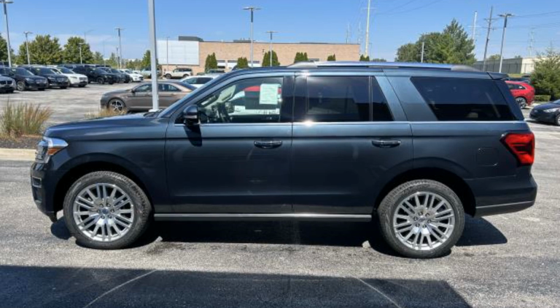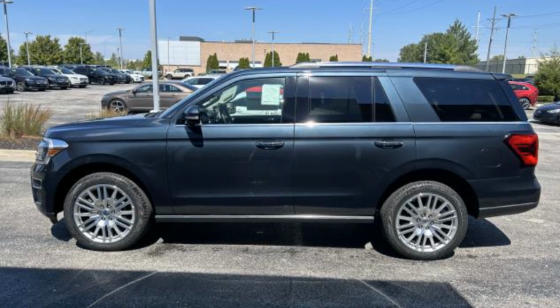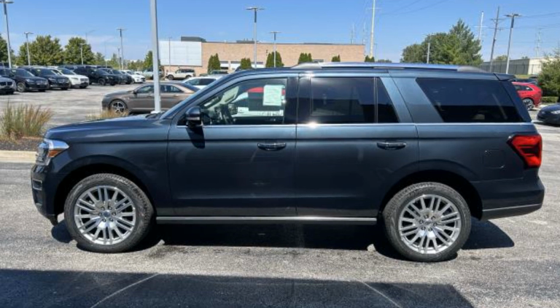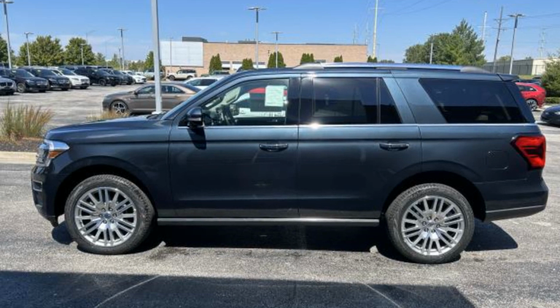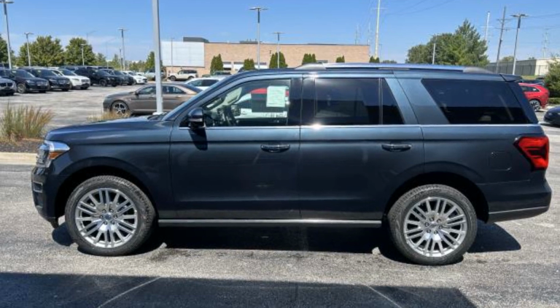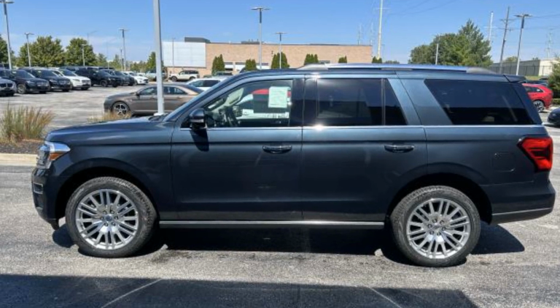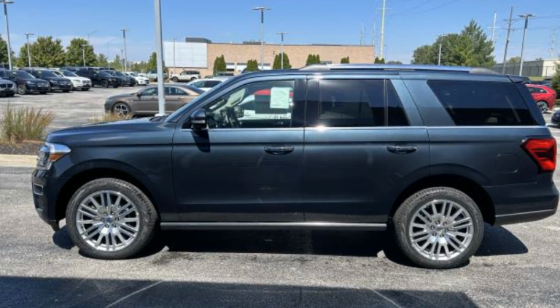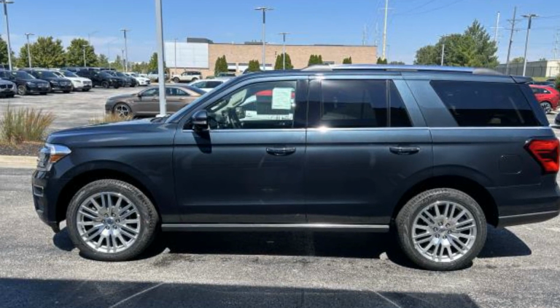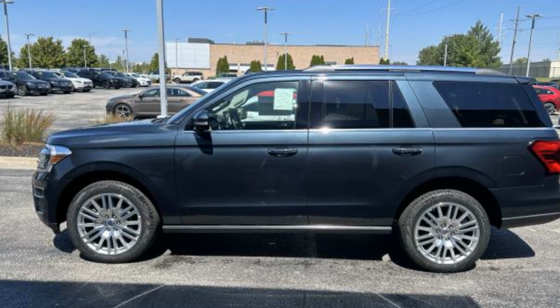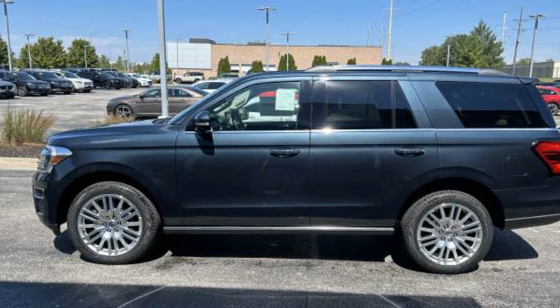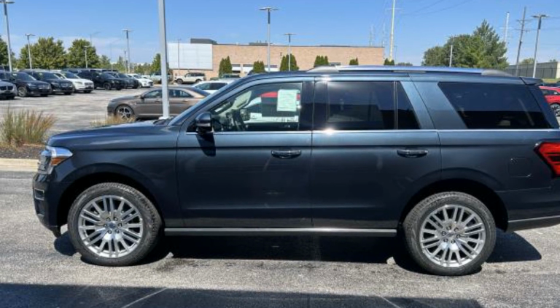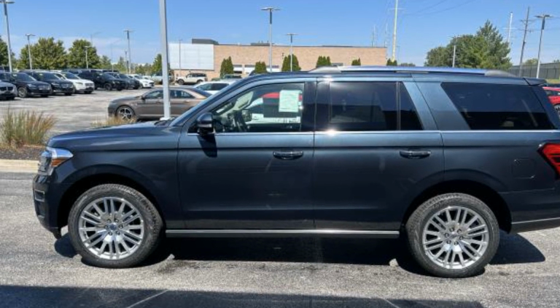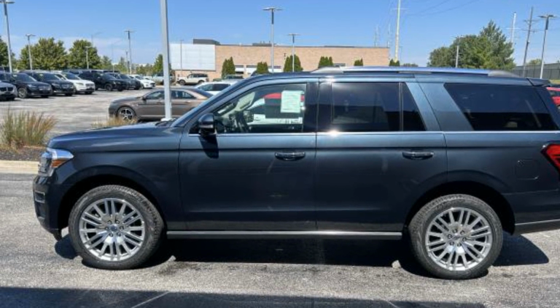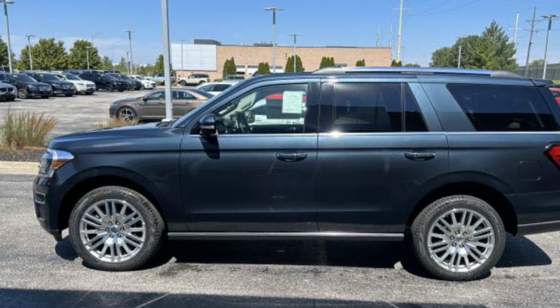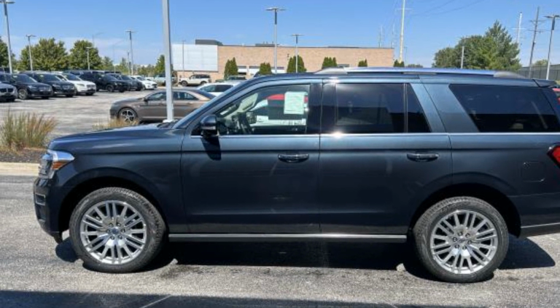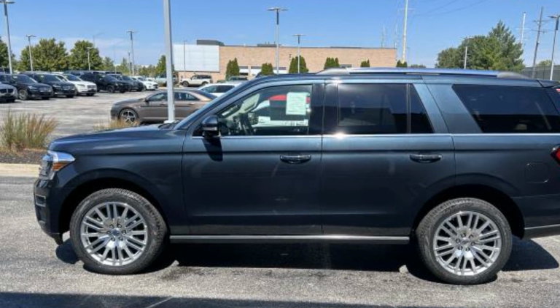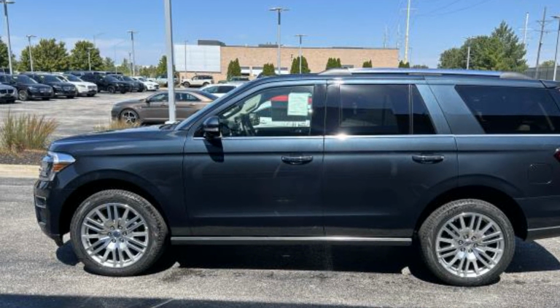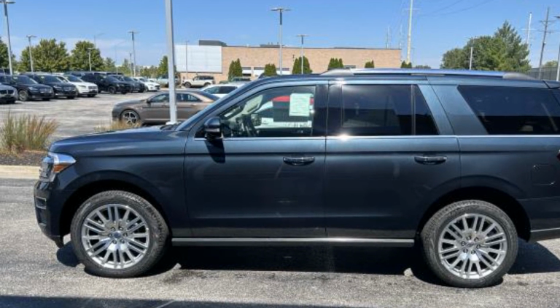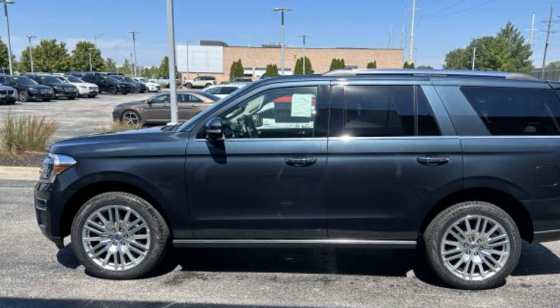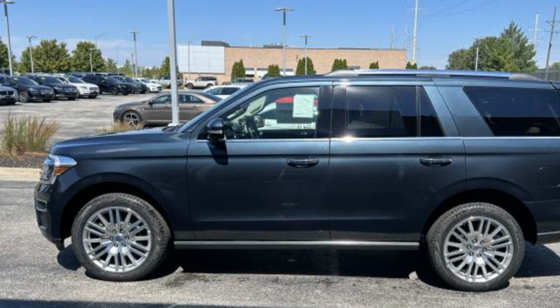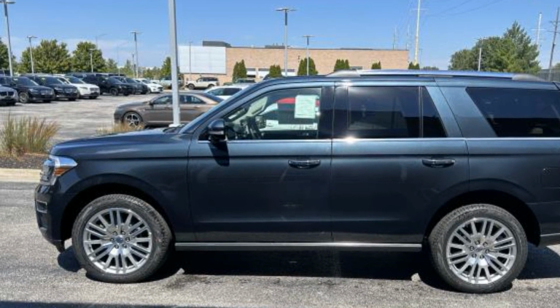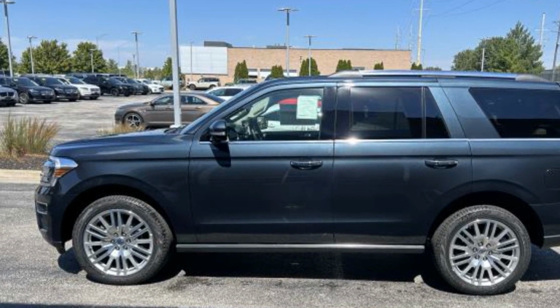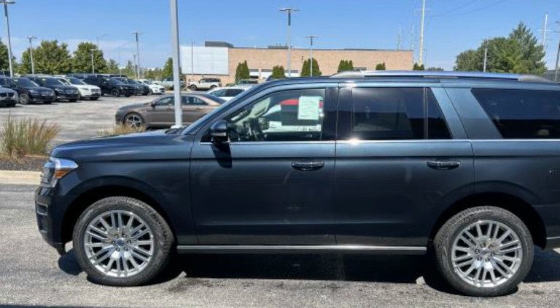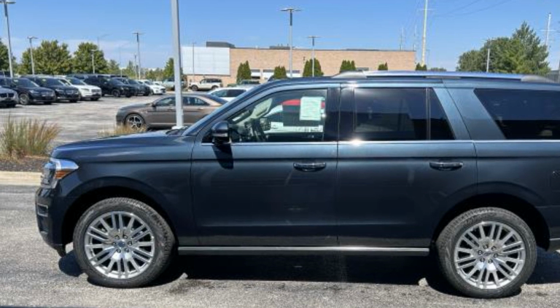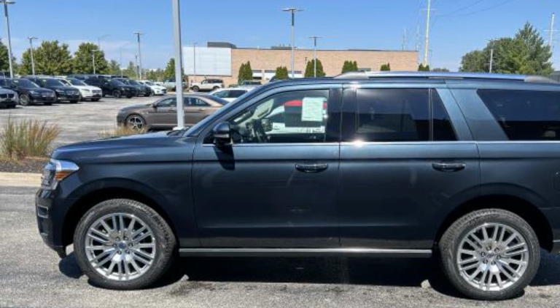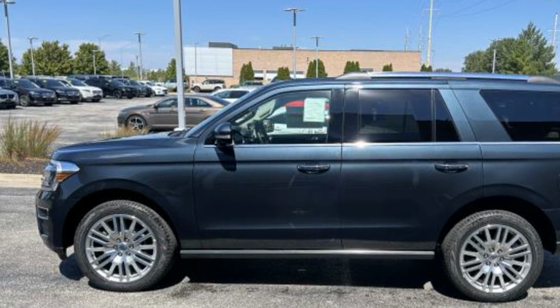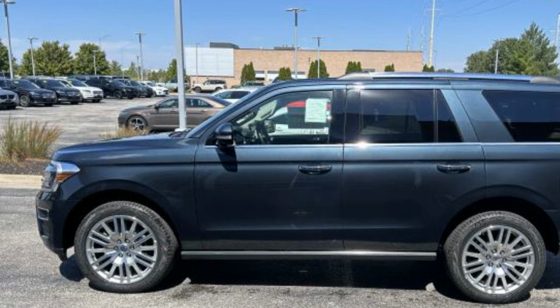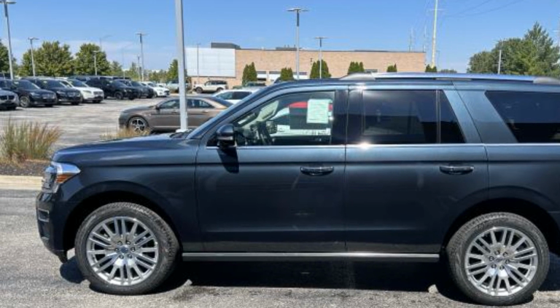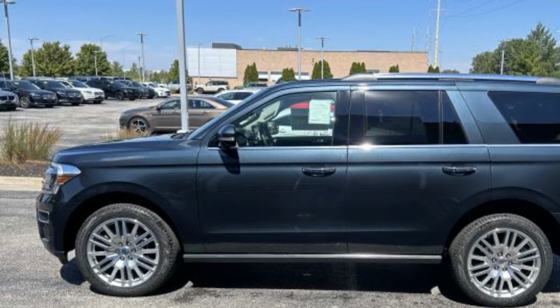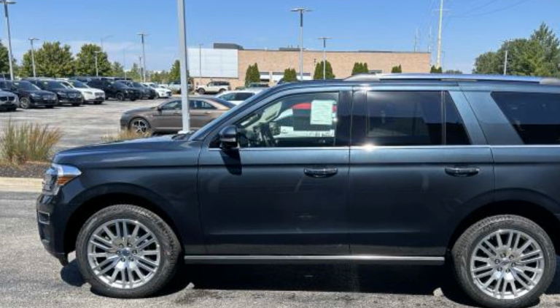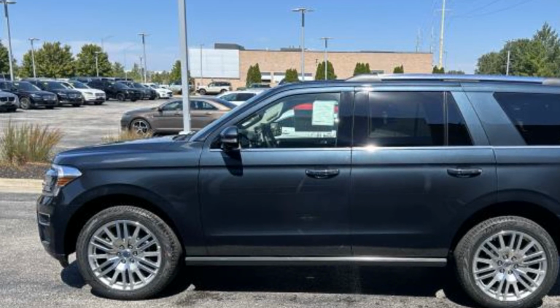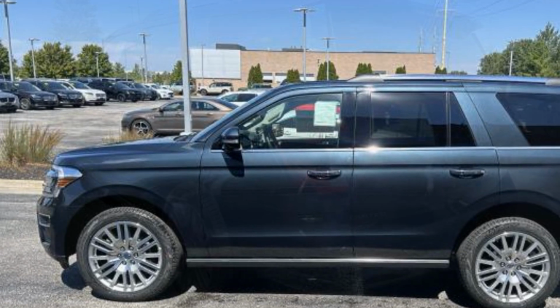2024 Ford Expedition. This SUV offers space as well as power and performance.